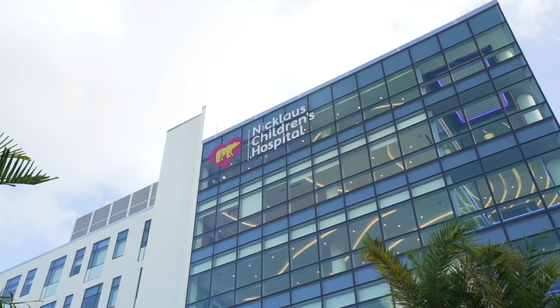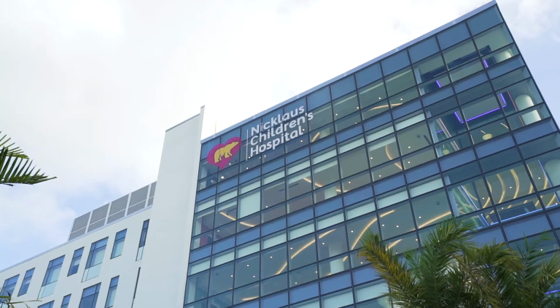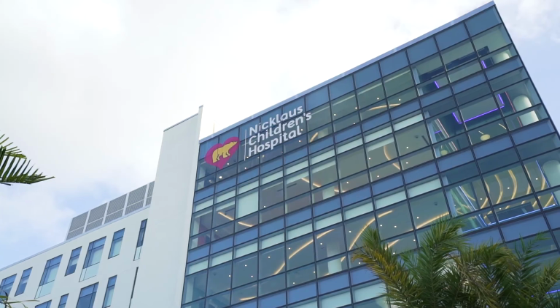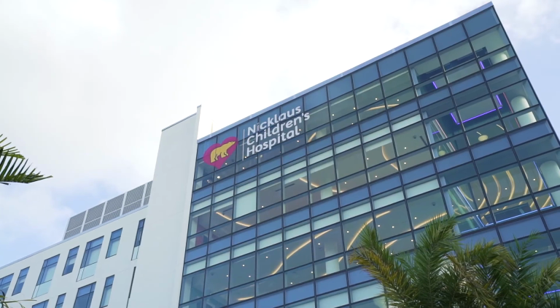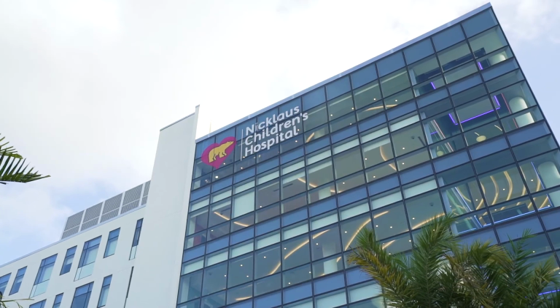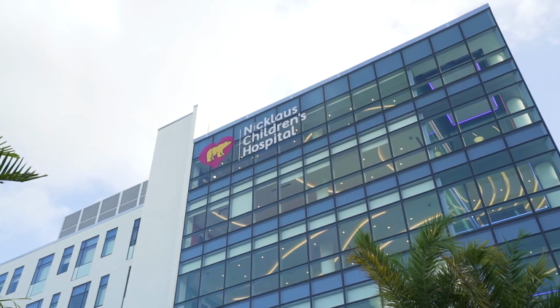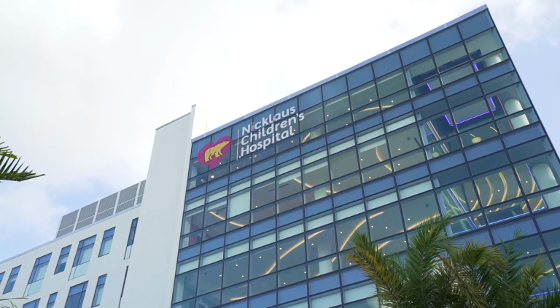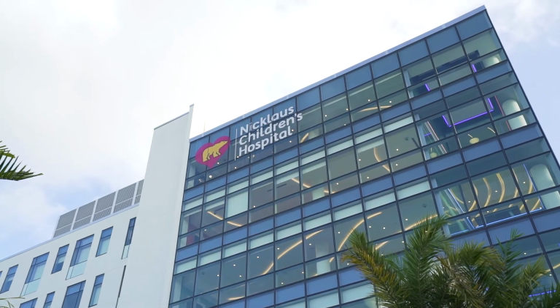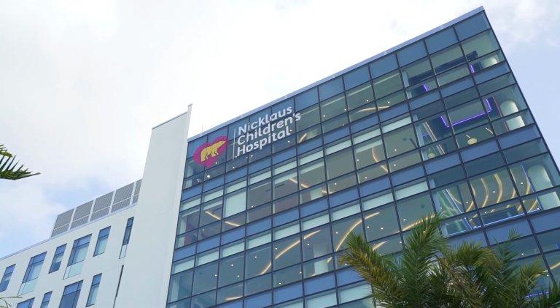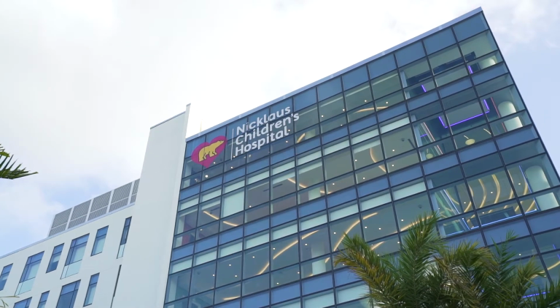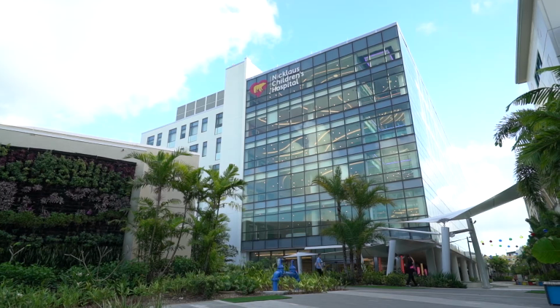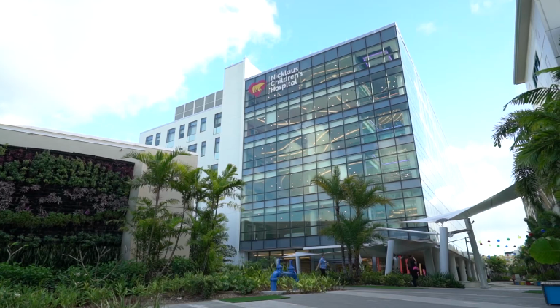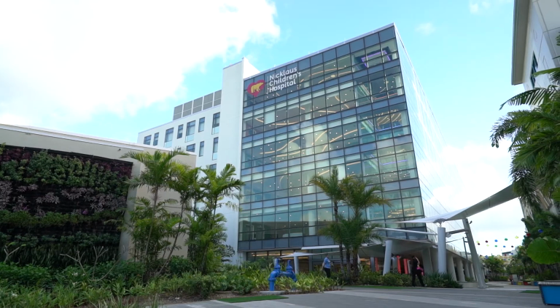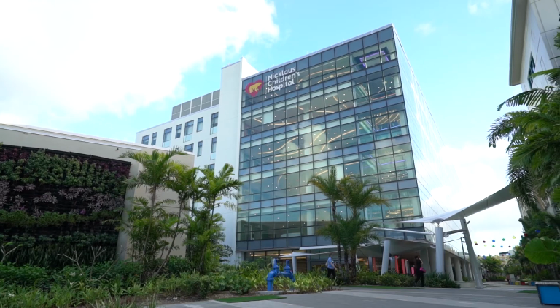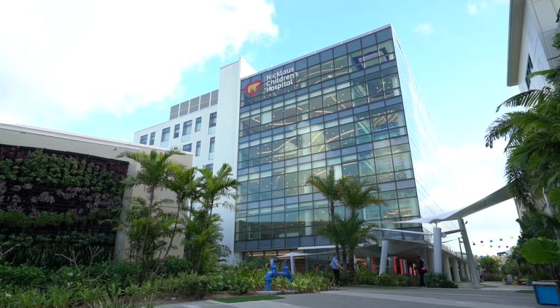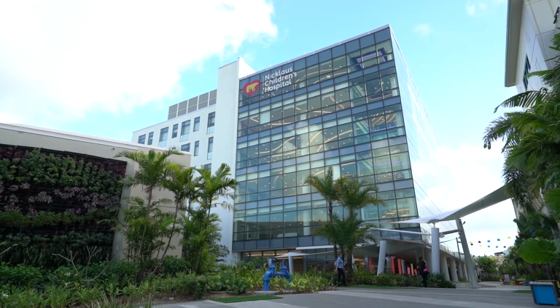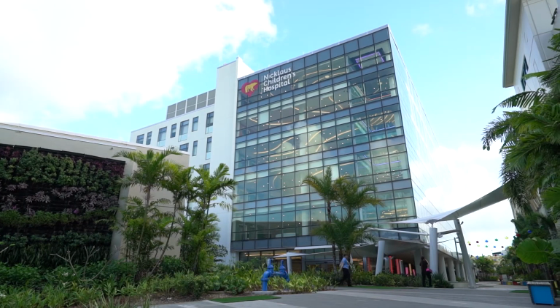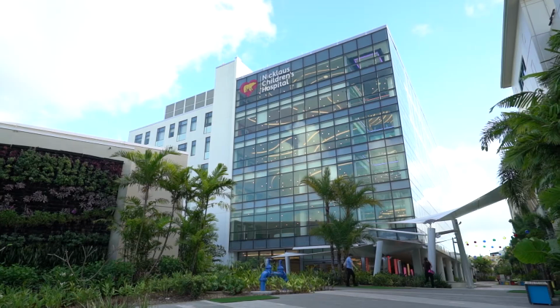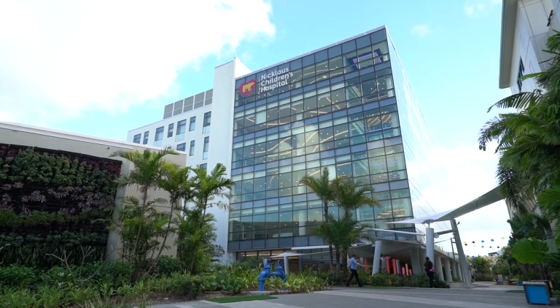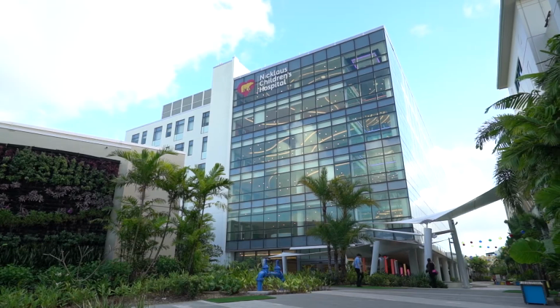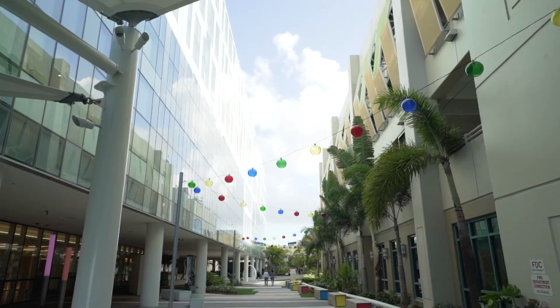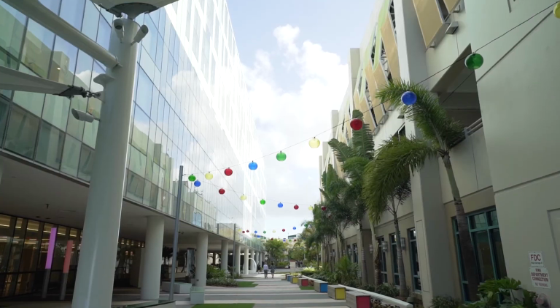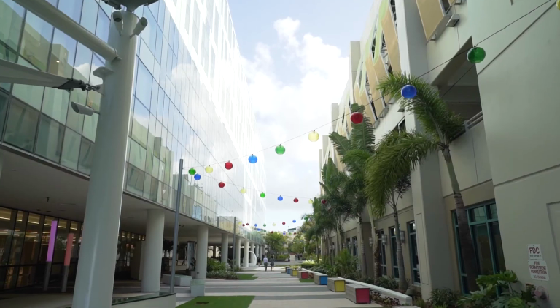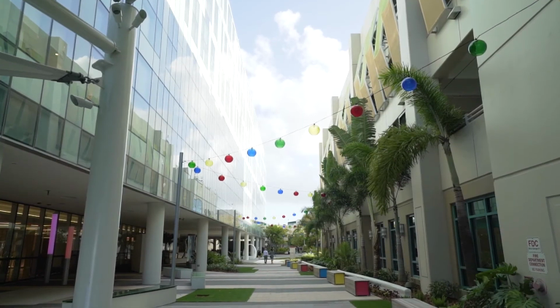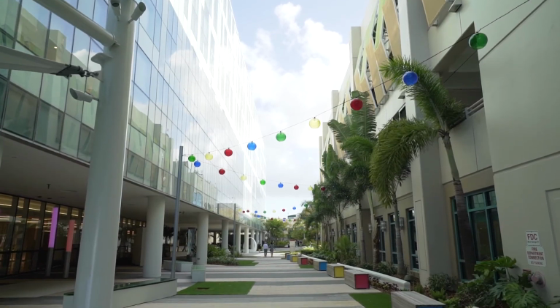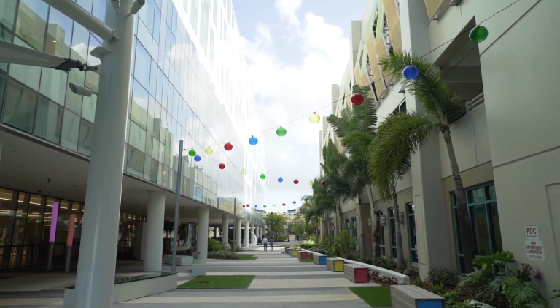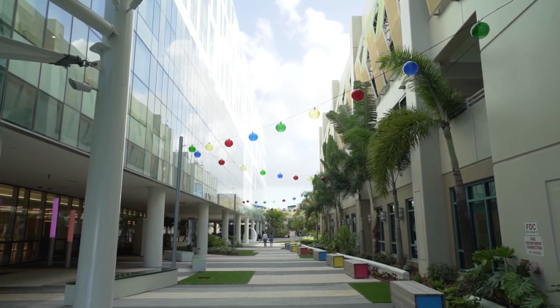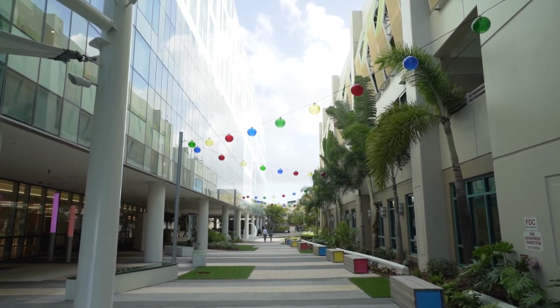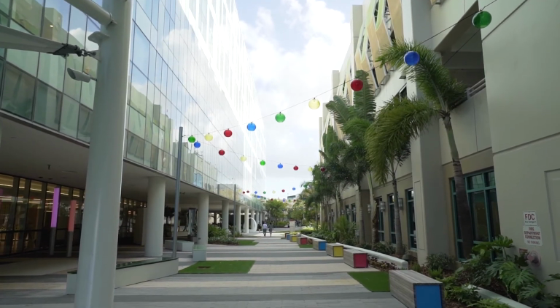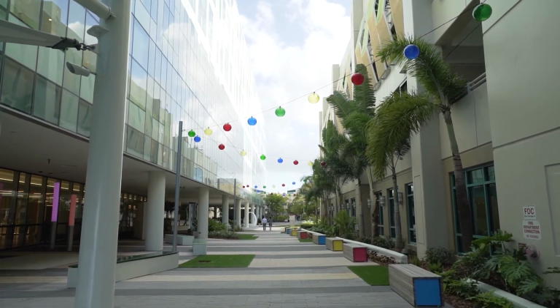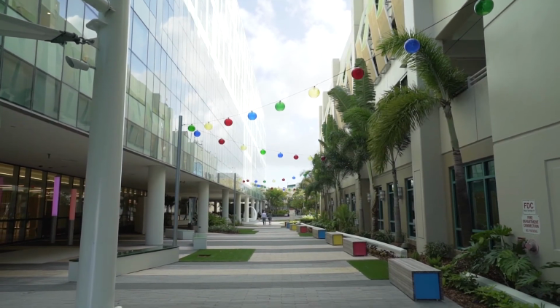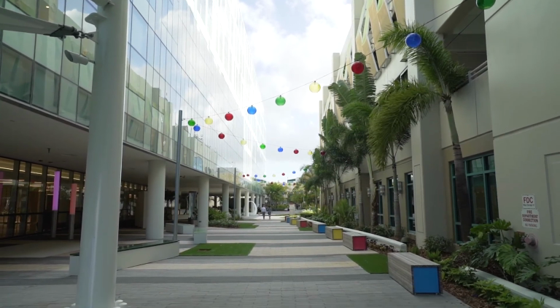We're at Nicklaus Children's Health System. This is the main campus. It's located in Miami, Florida. It's a two and a half million square foot location.